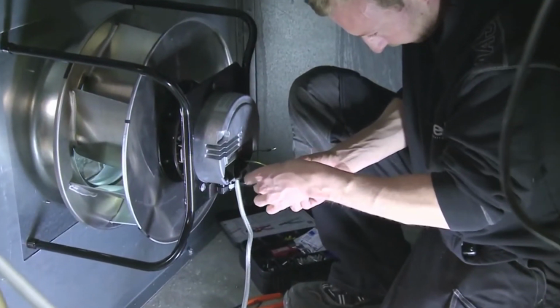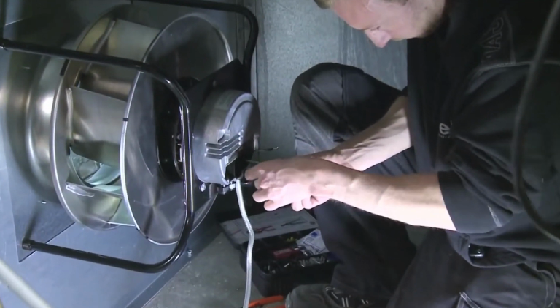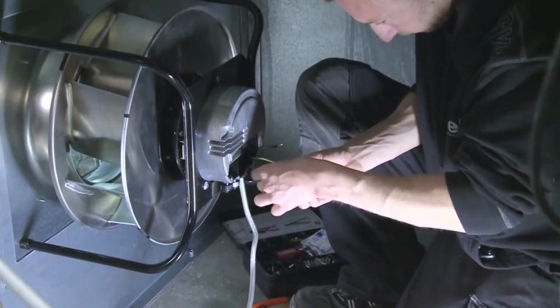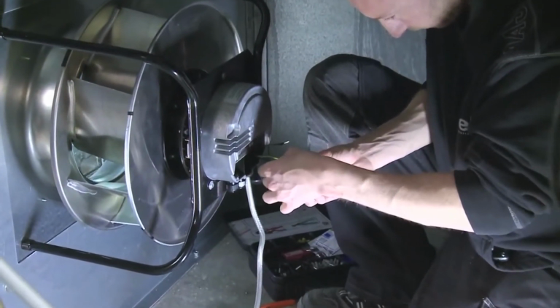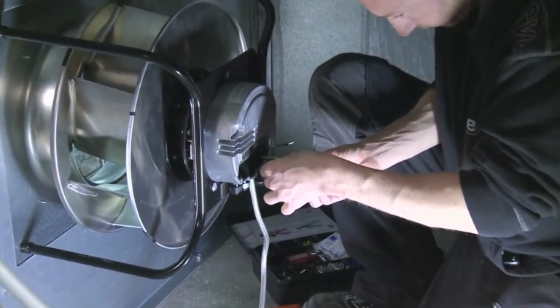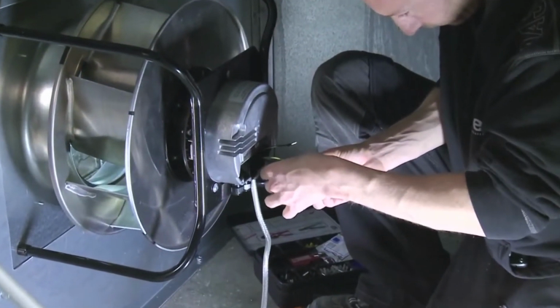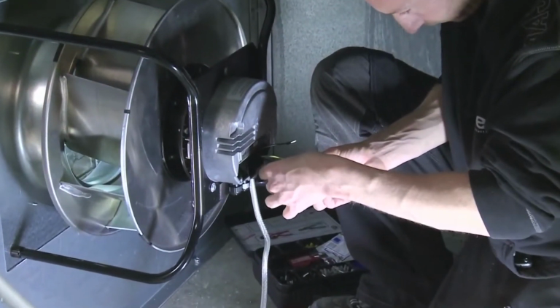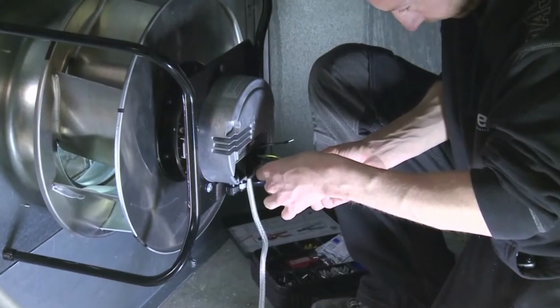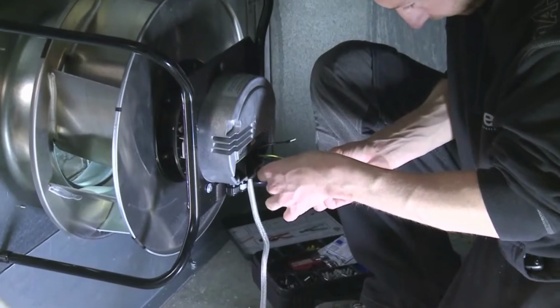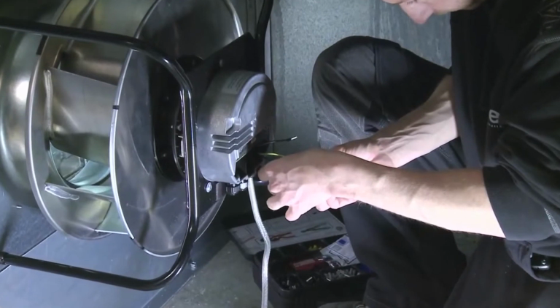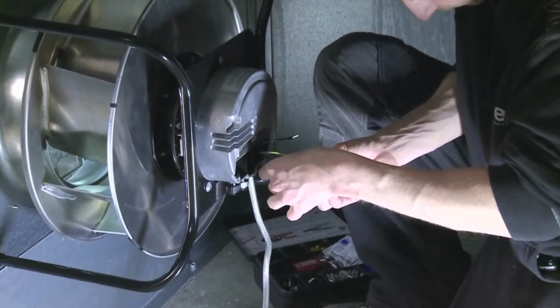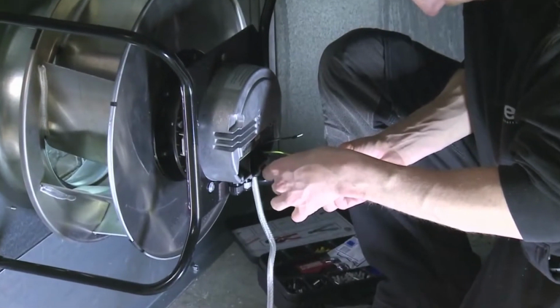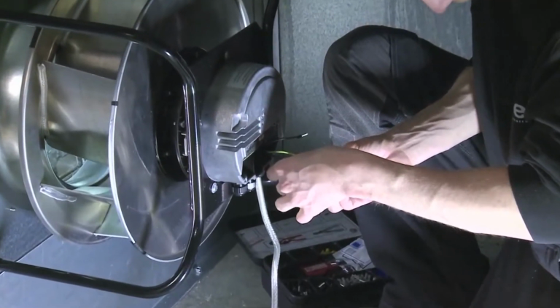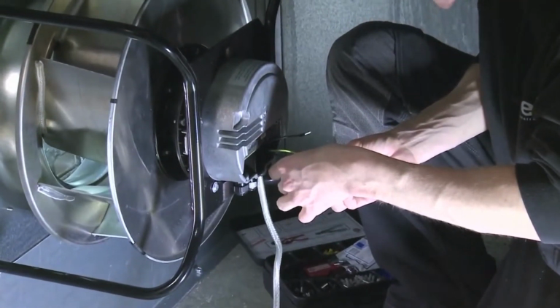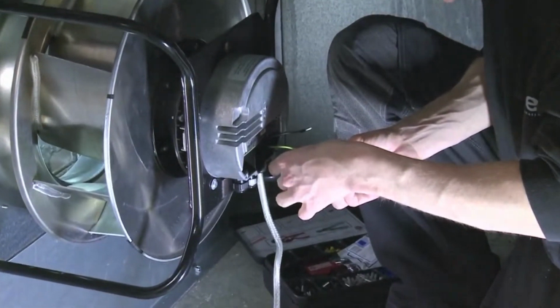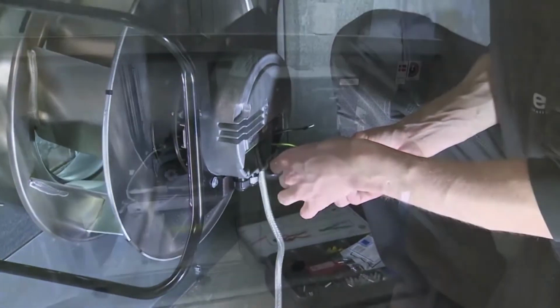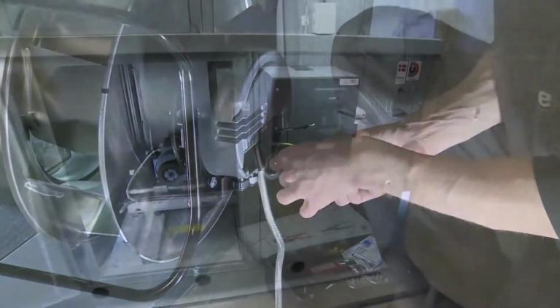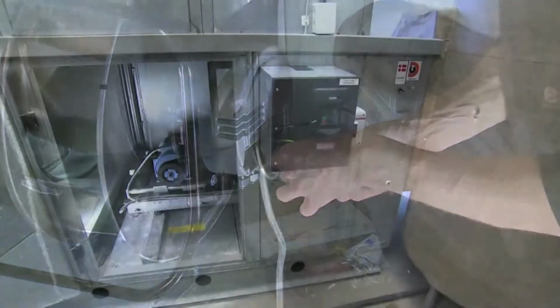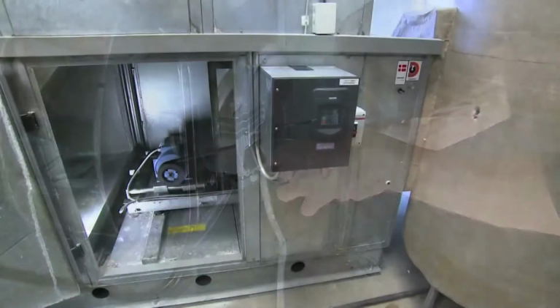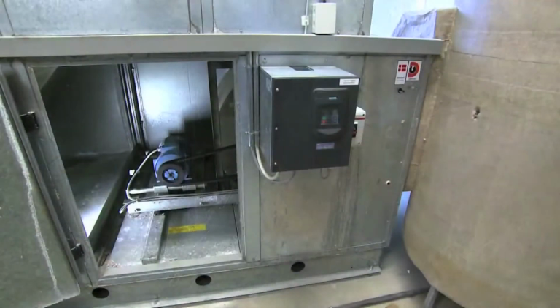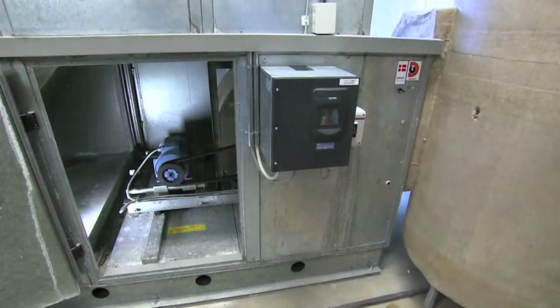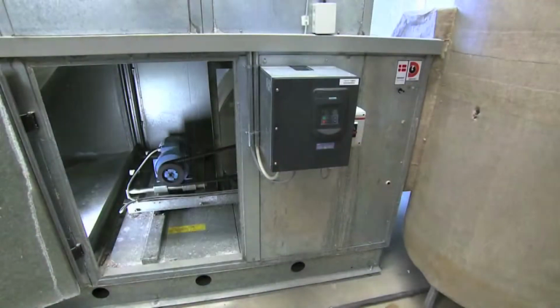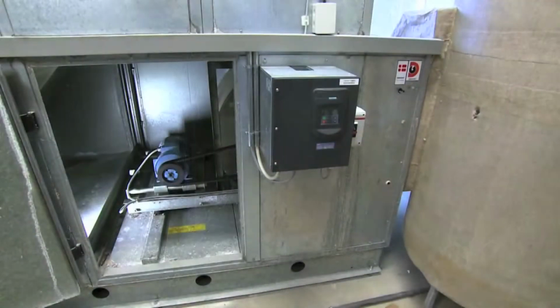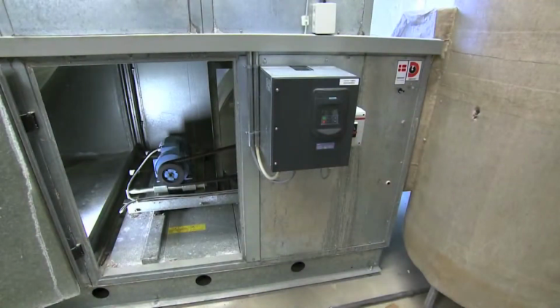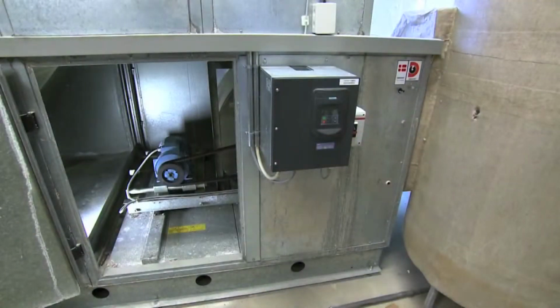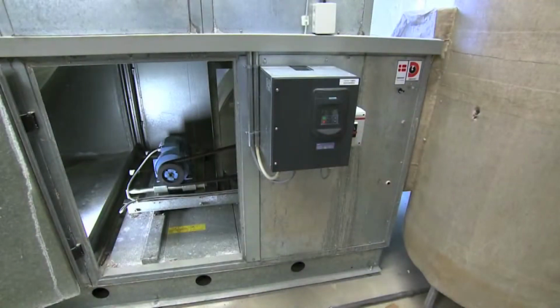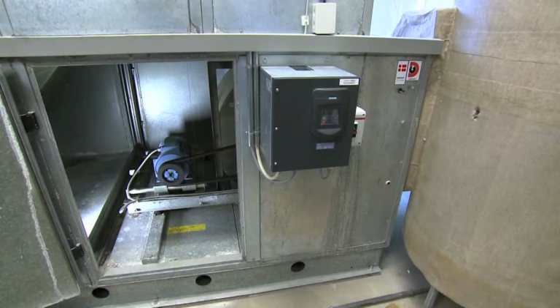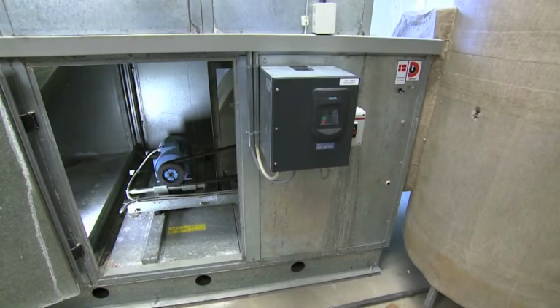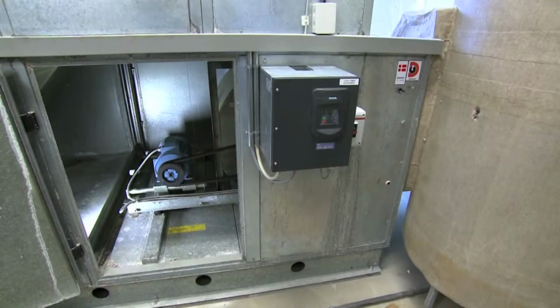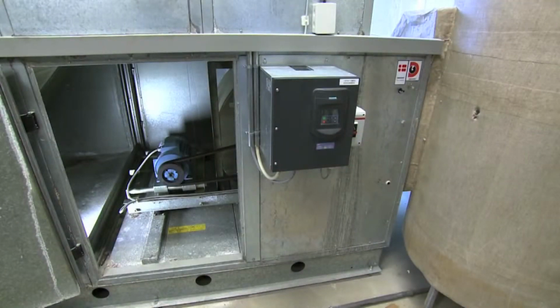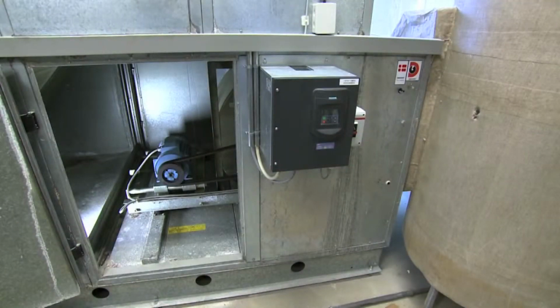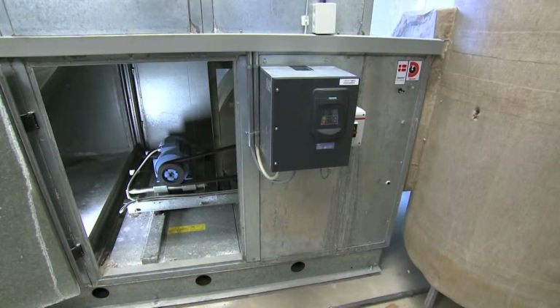This also means that a frequency converter, shielded cable and motor protection are unnecessary.